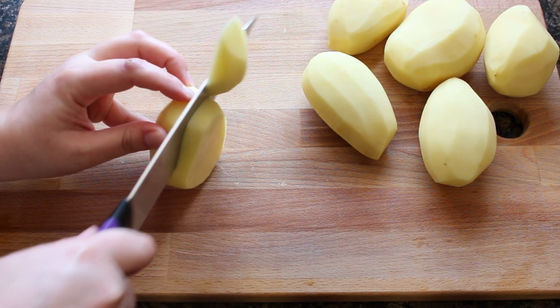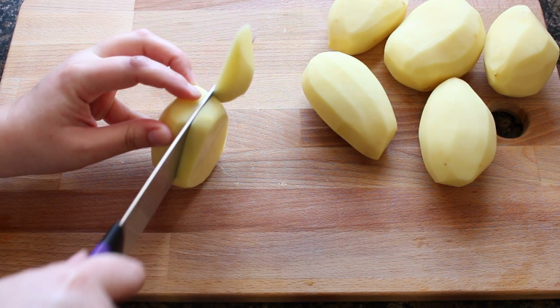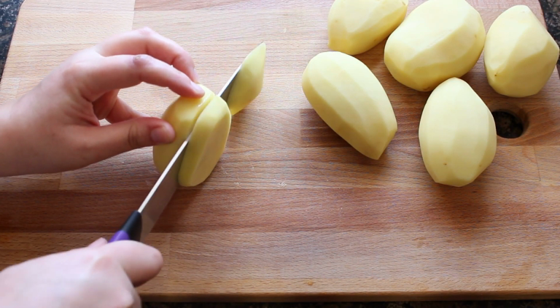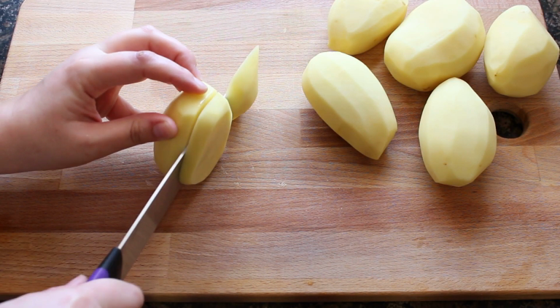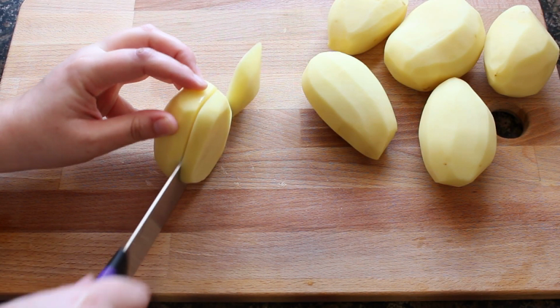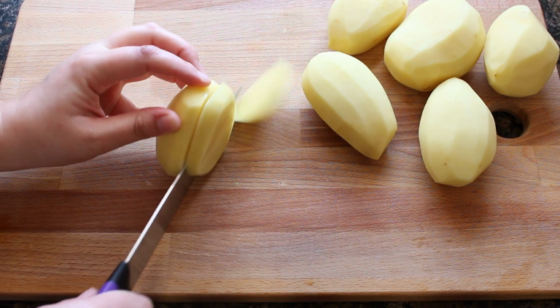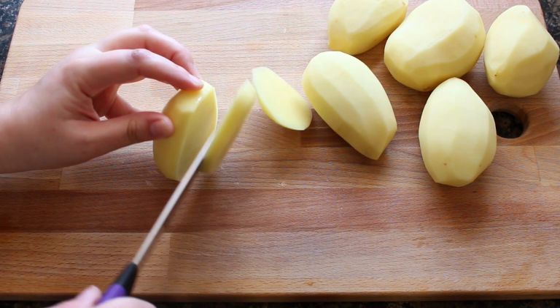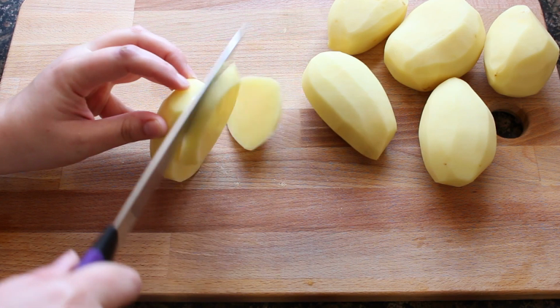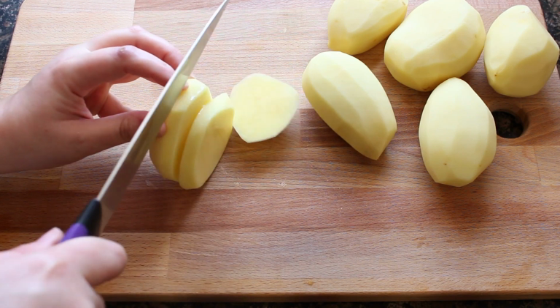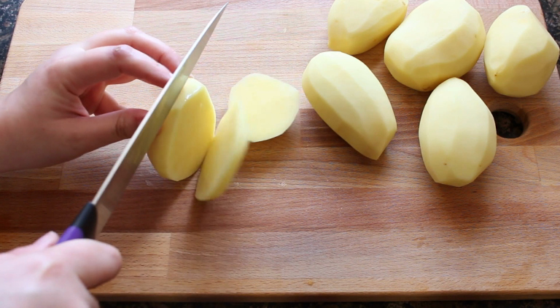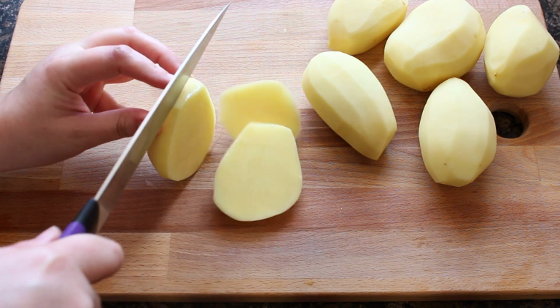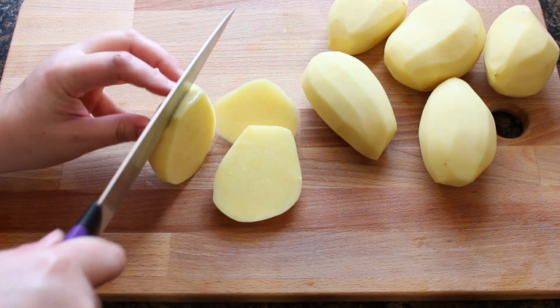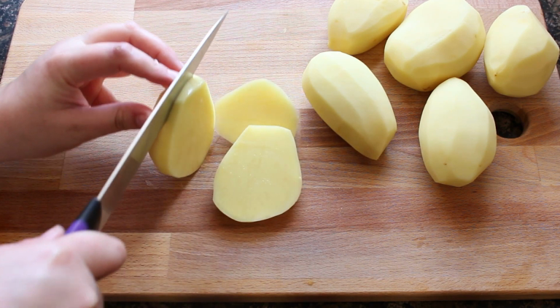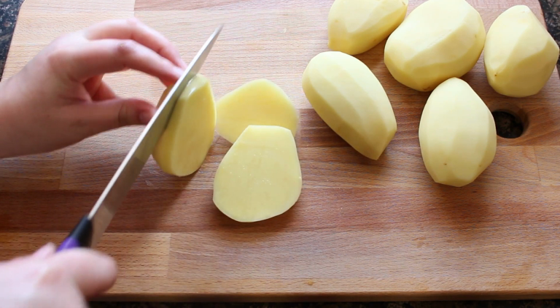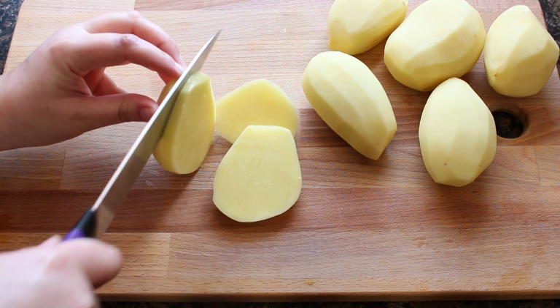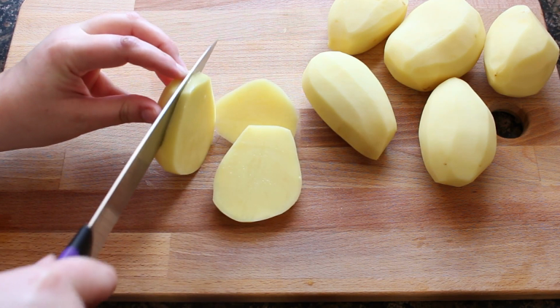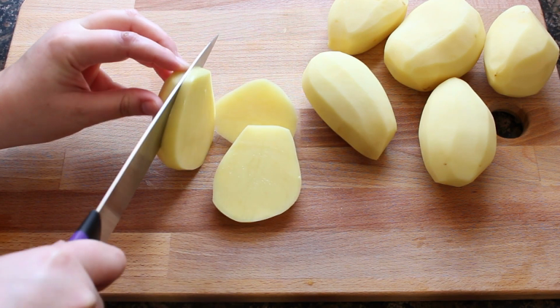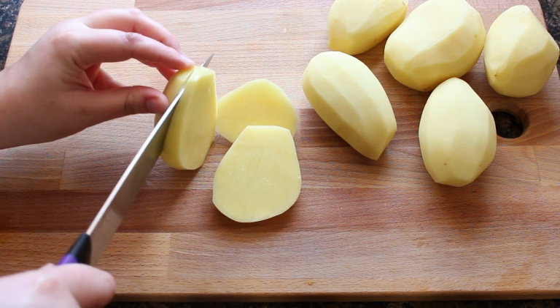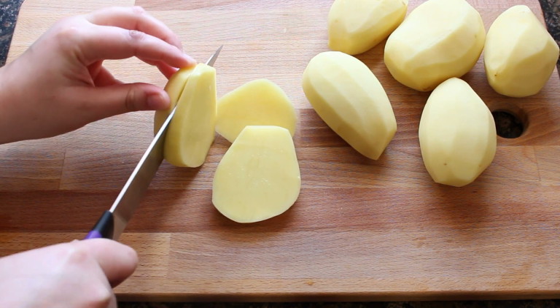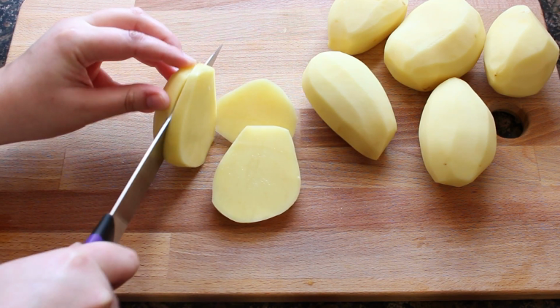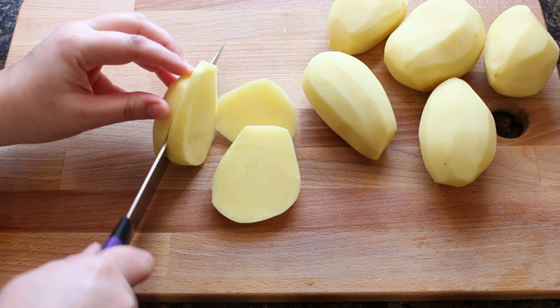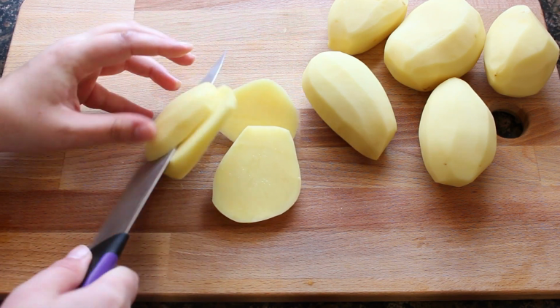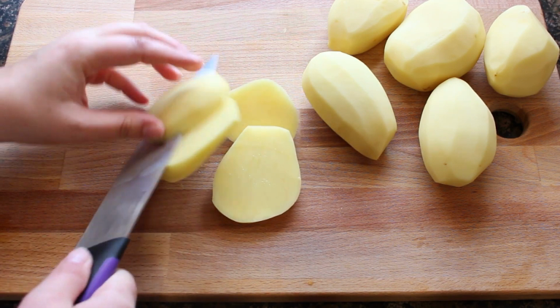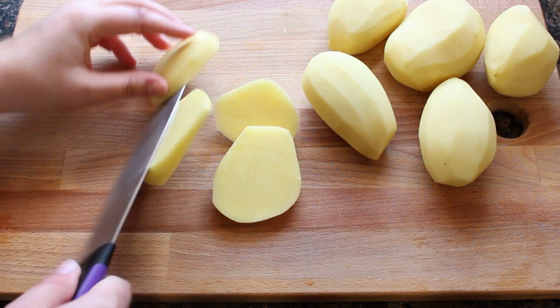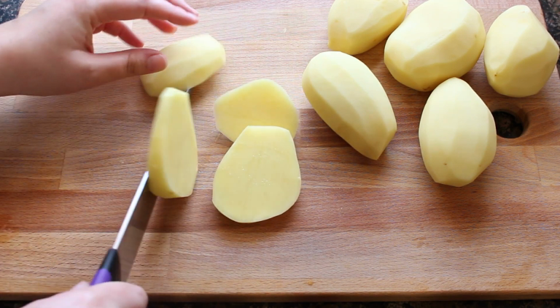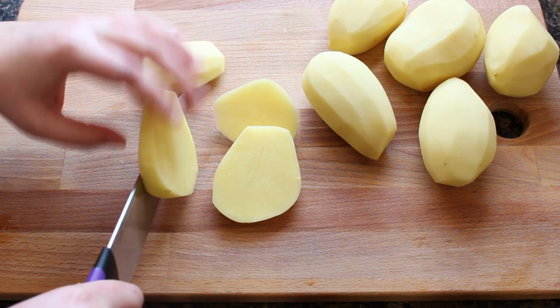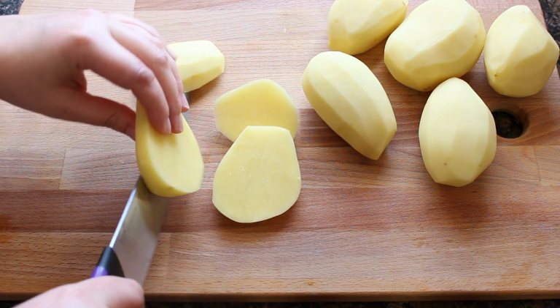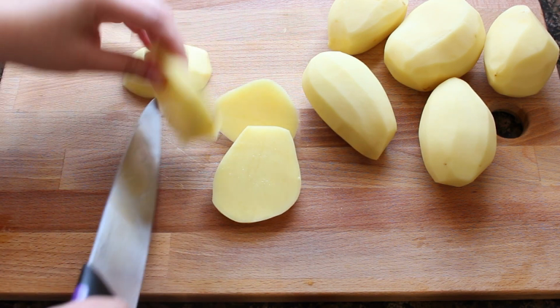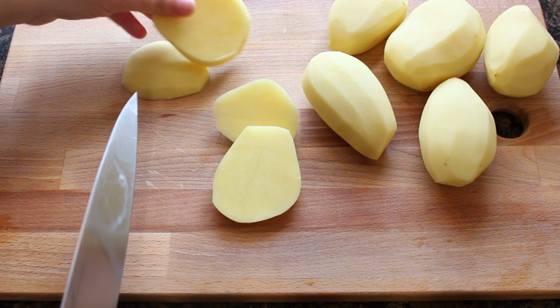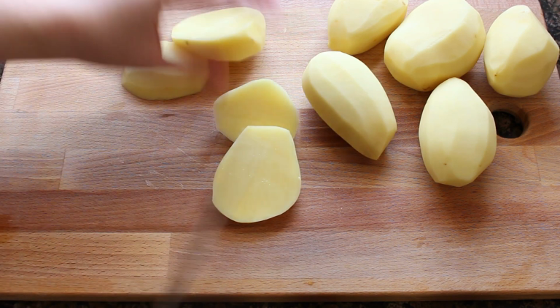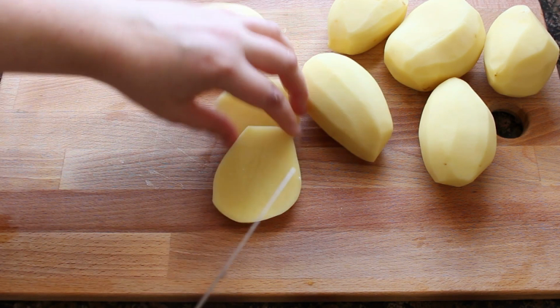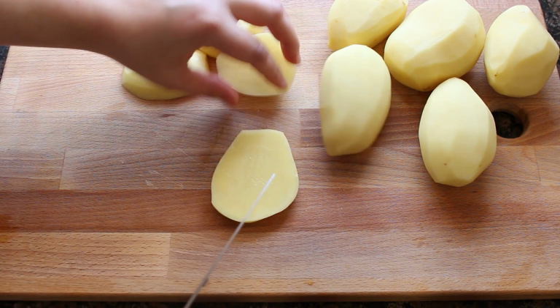The complete list of ingredients for about 4 people I will leave in the description box and at the end of this video.